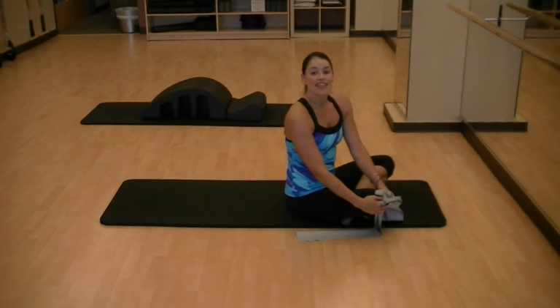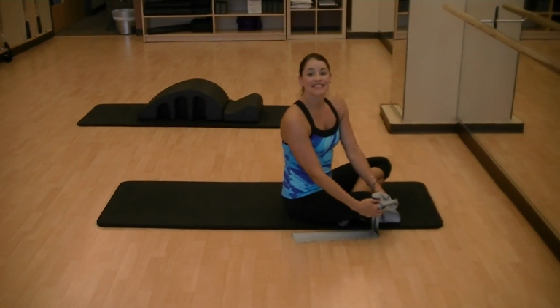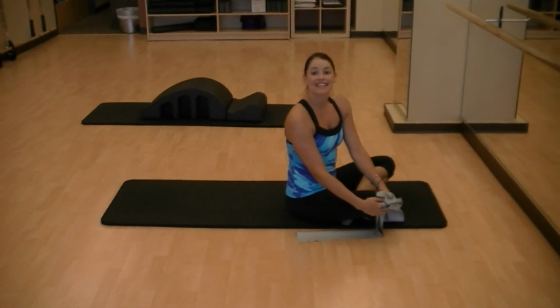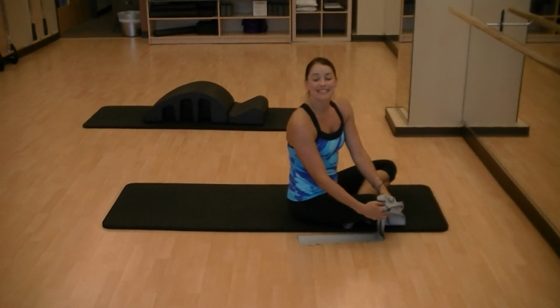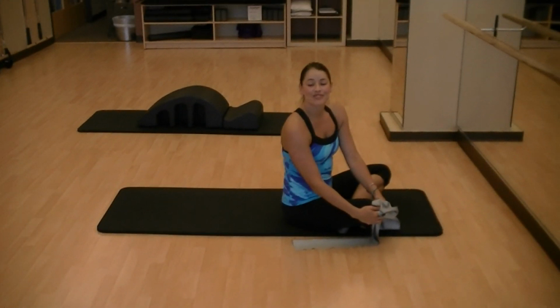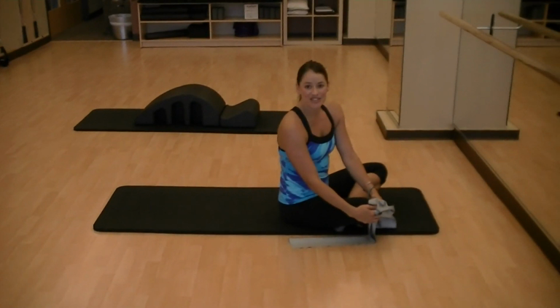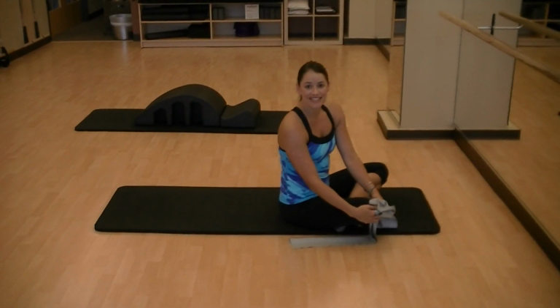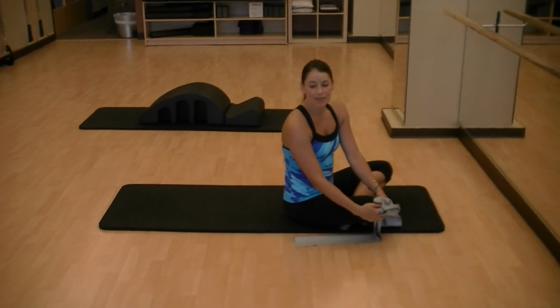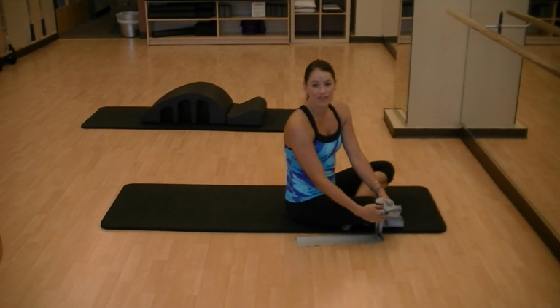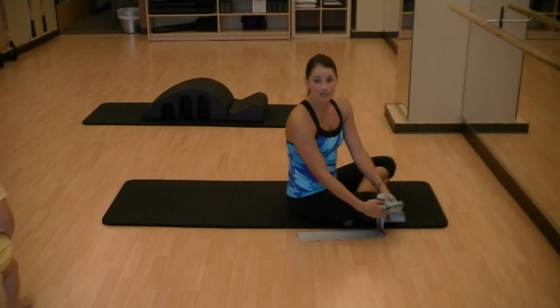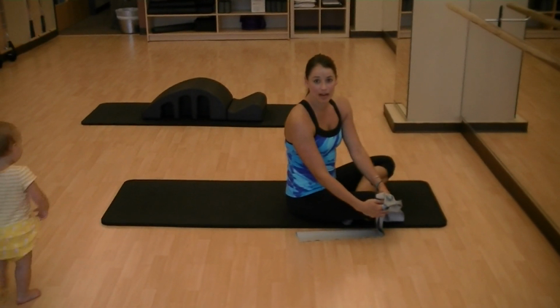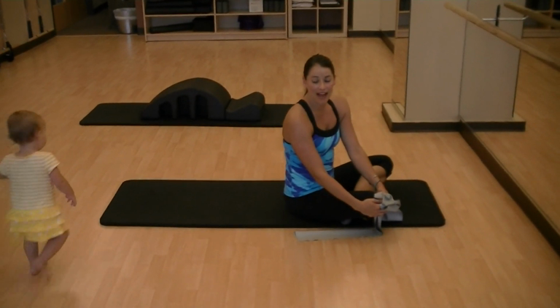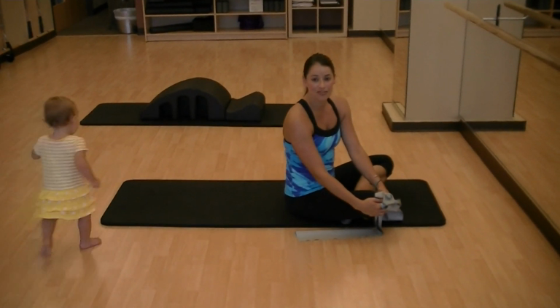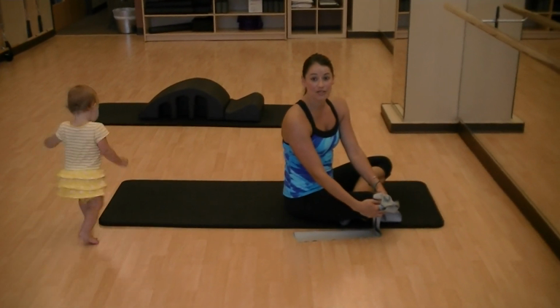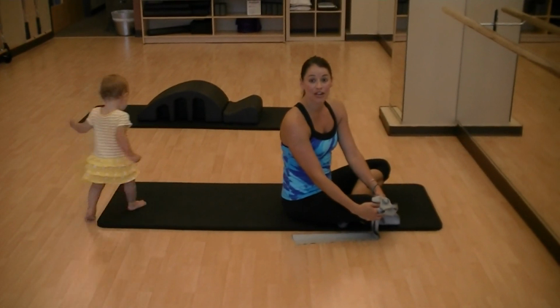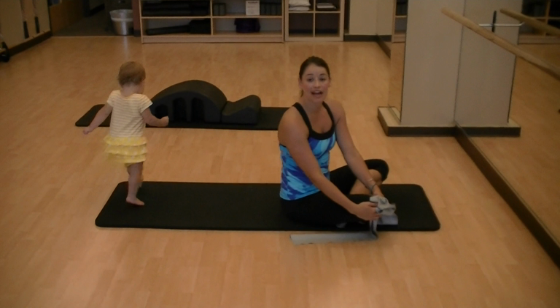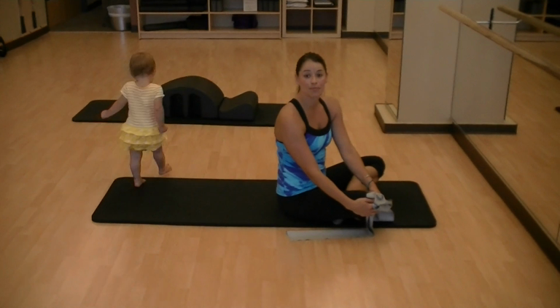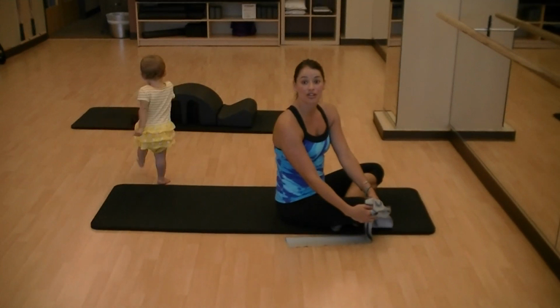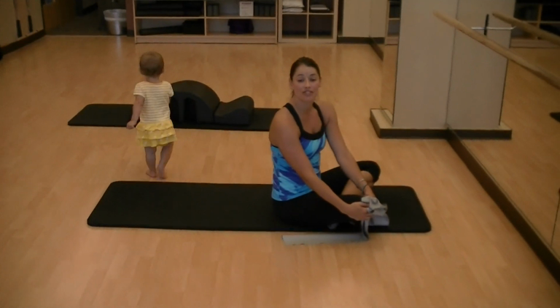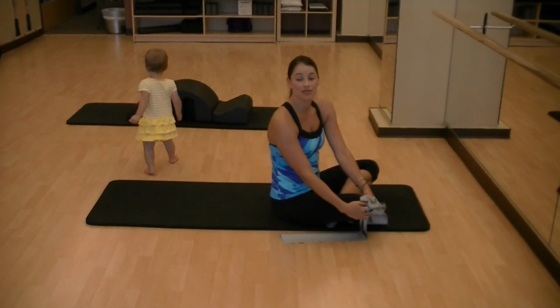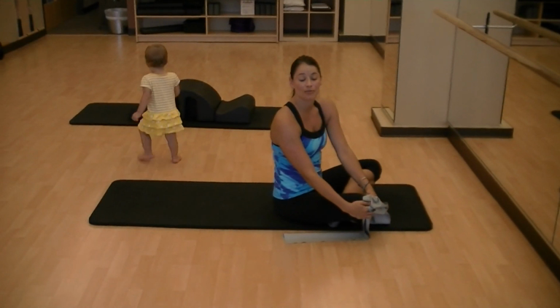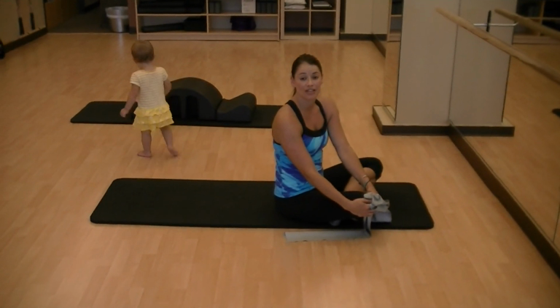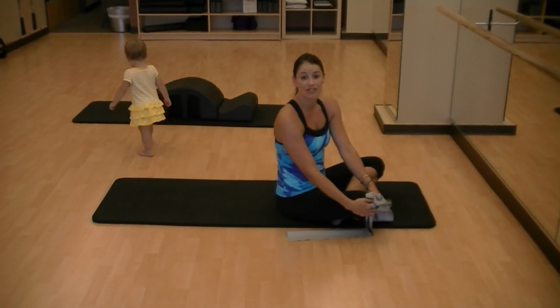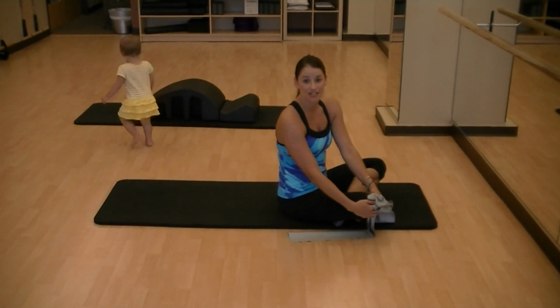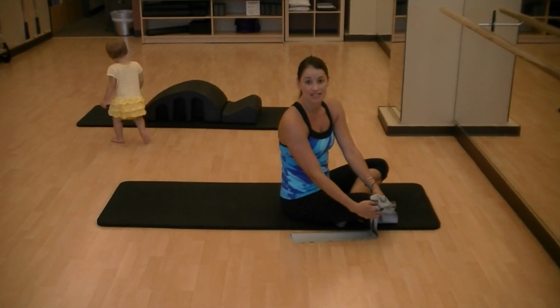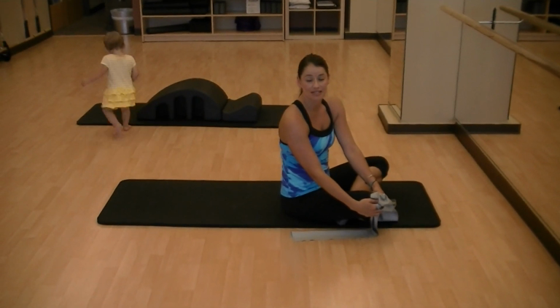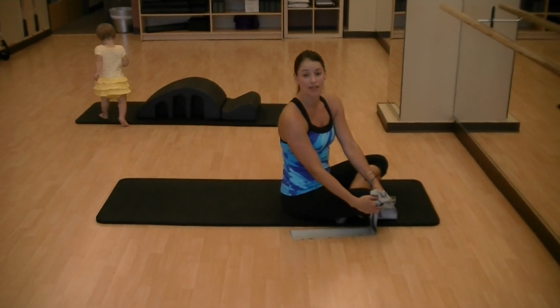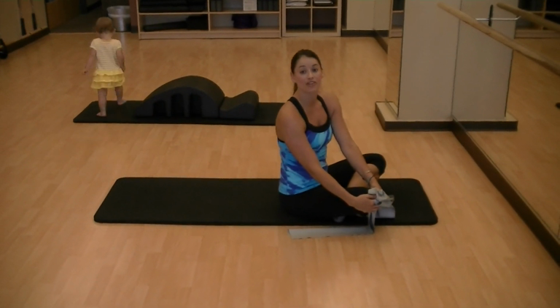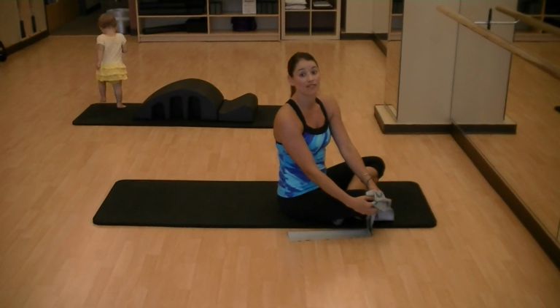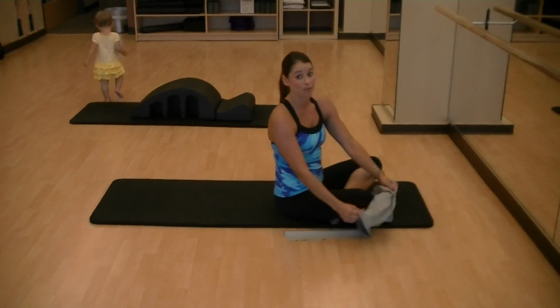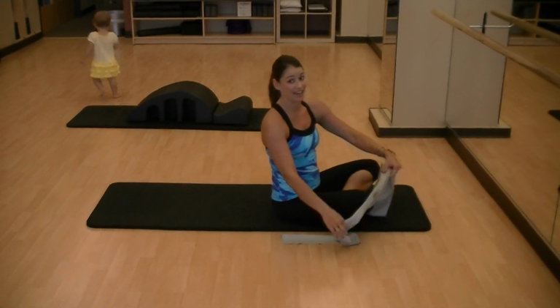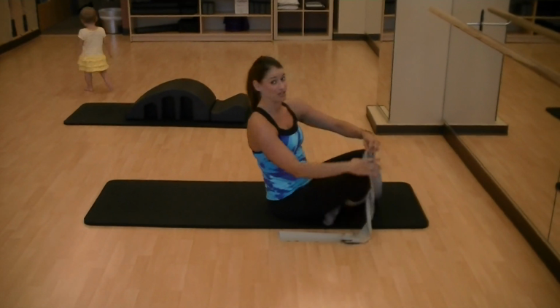This is a stretching segment for Zumba. After you take your class, be sure and do really good stretches, especially if you have lower back issues.